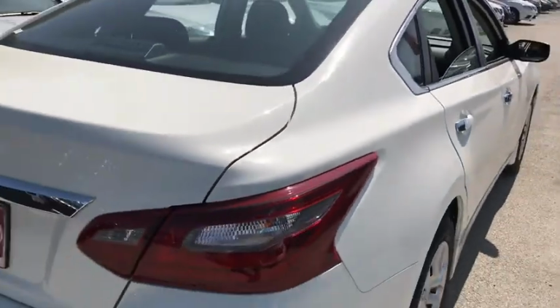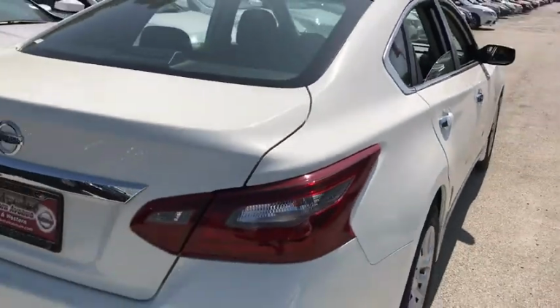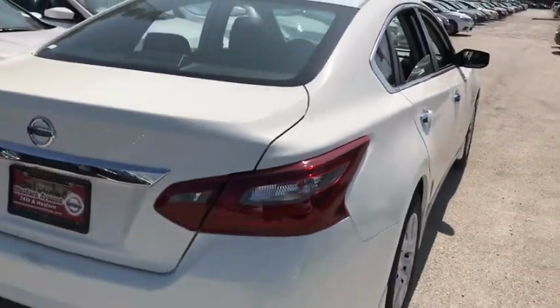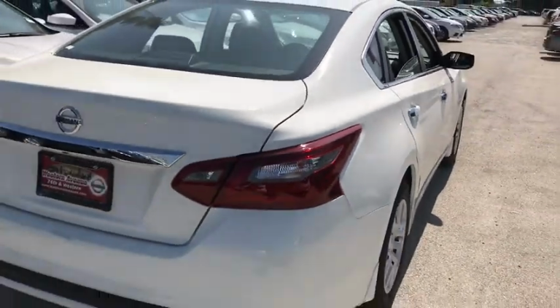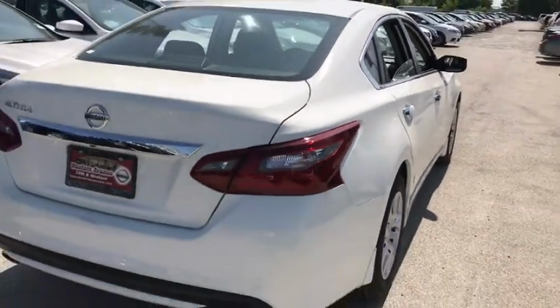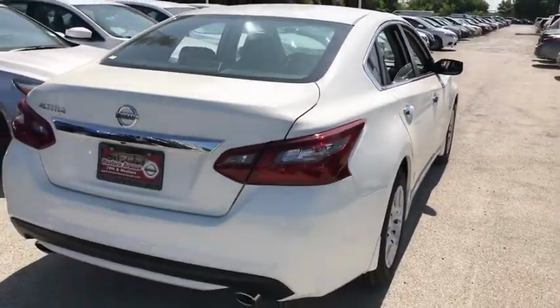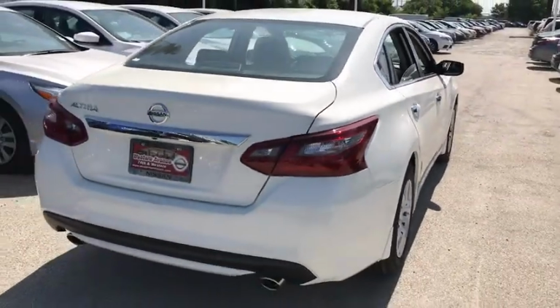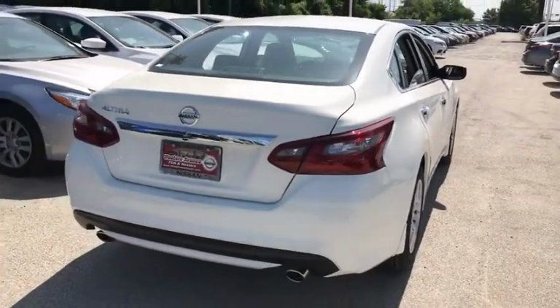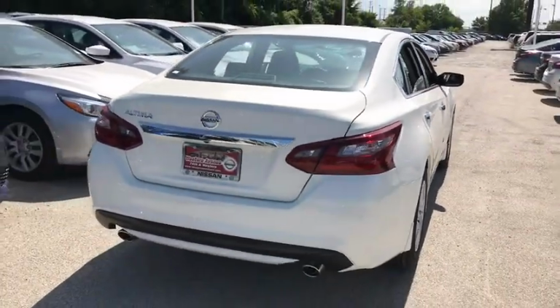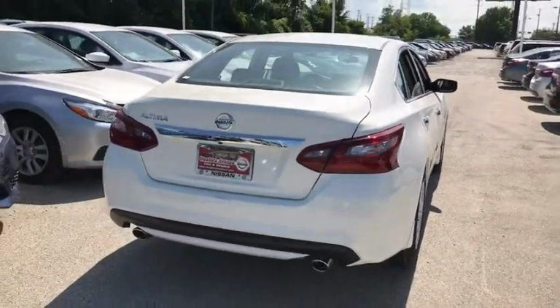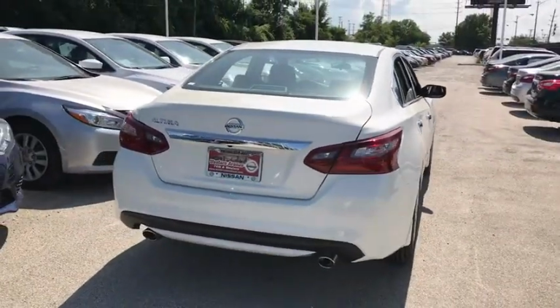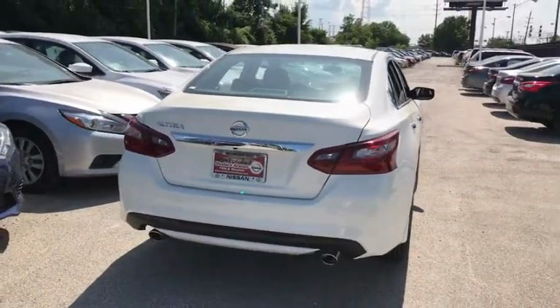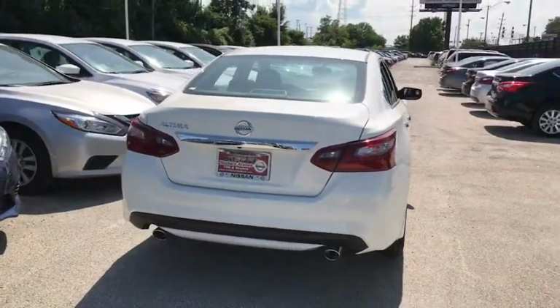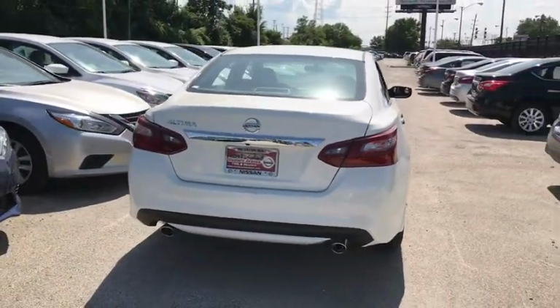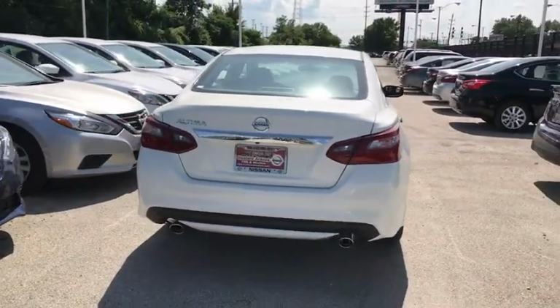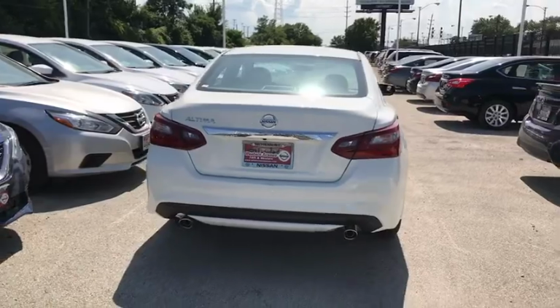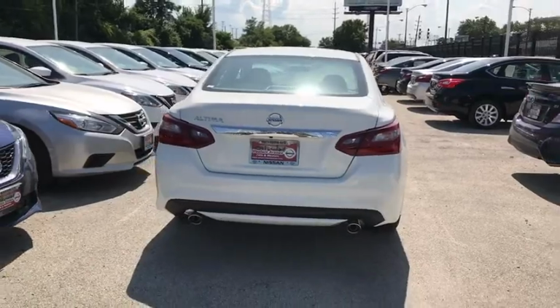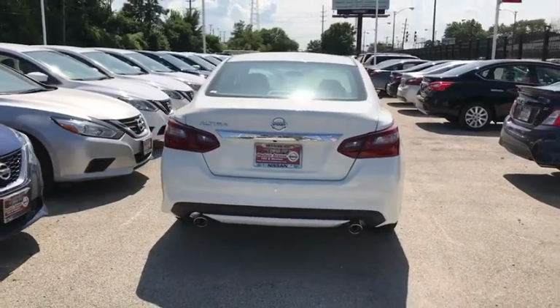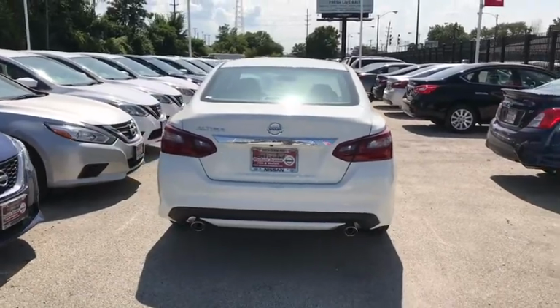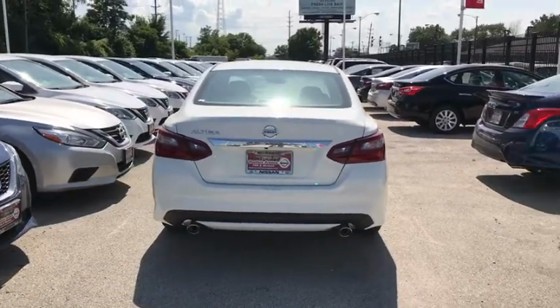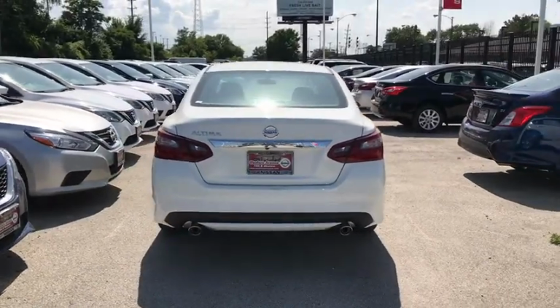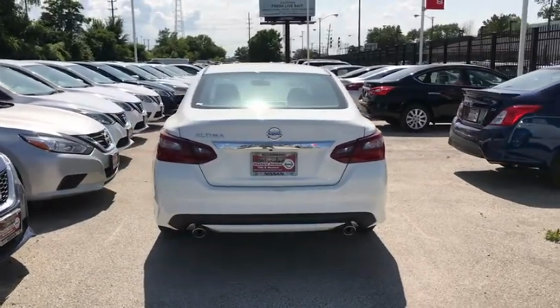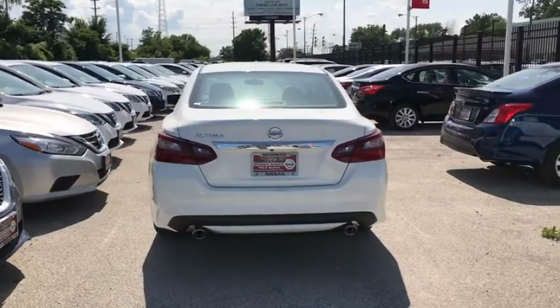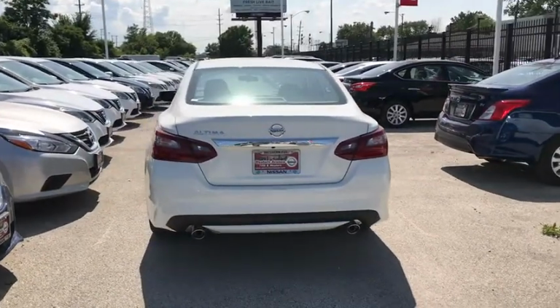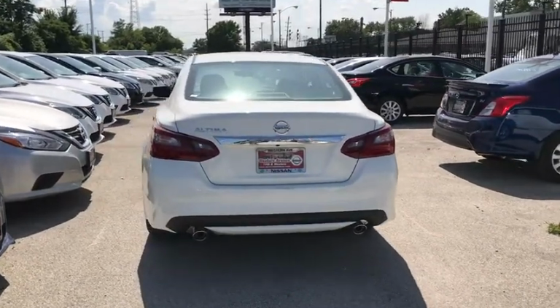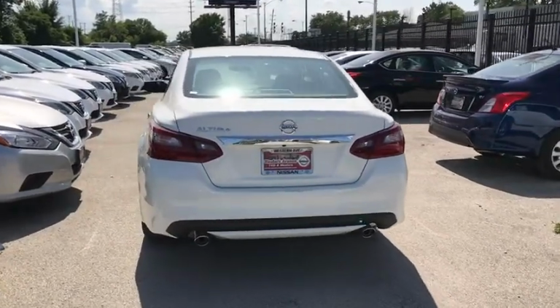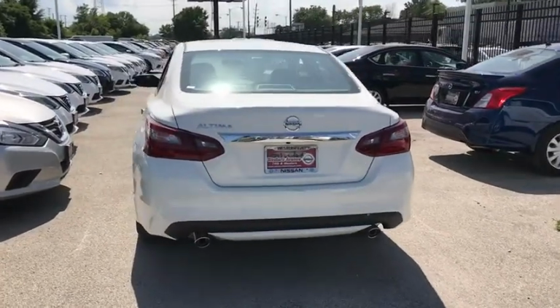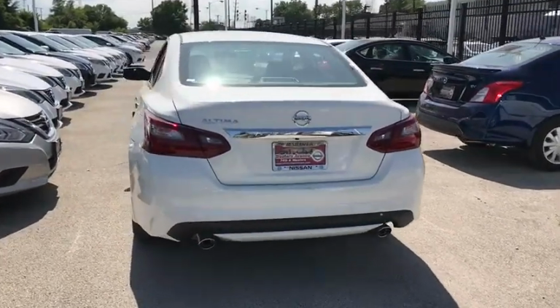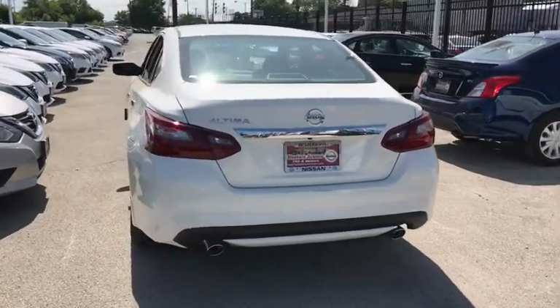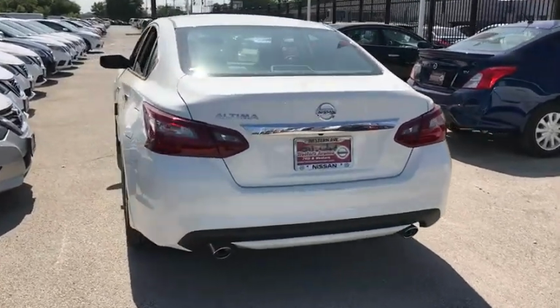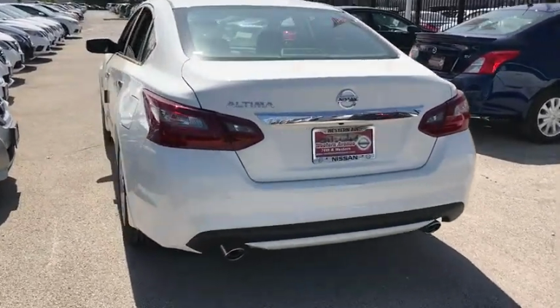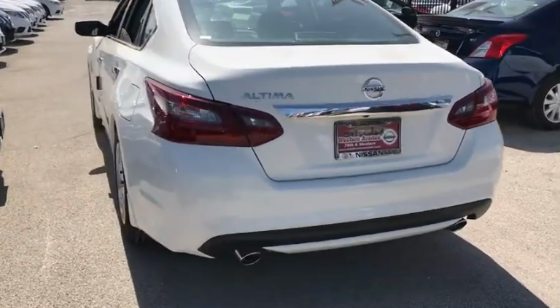Stability control, traction control, anti-lock braking system, steering wheel audio controls, keyless entry, backup camera.